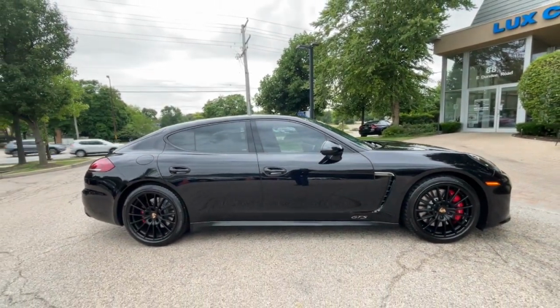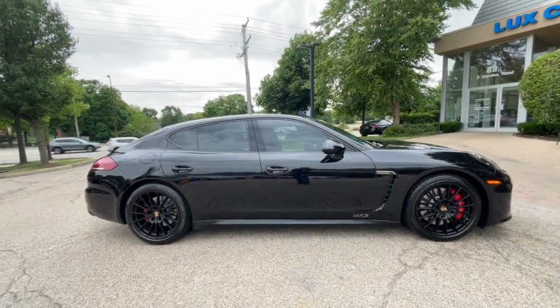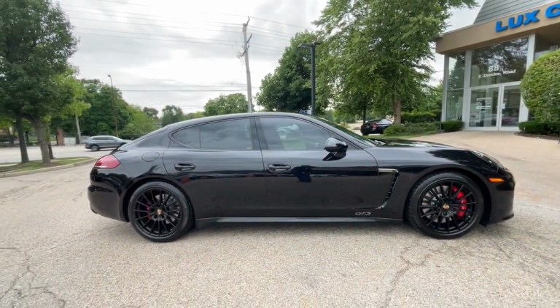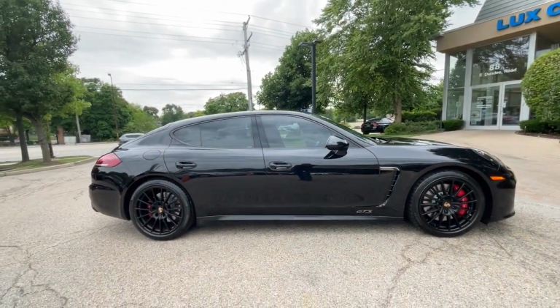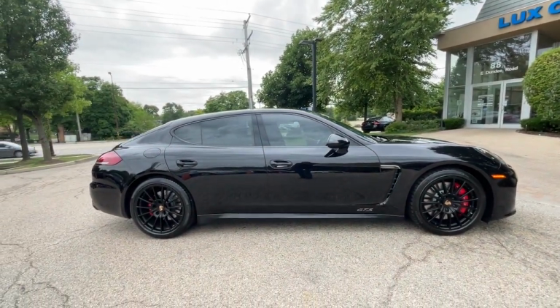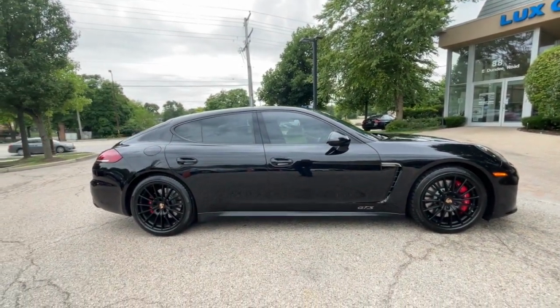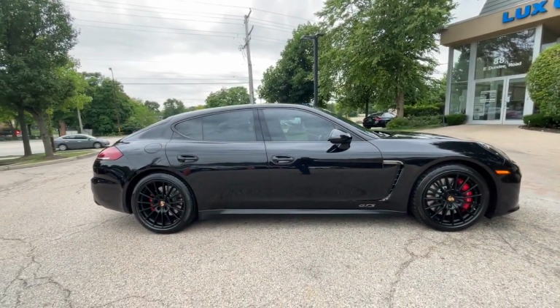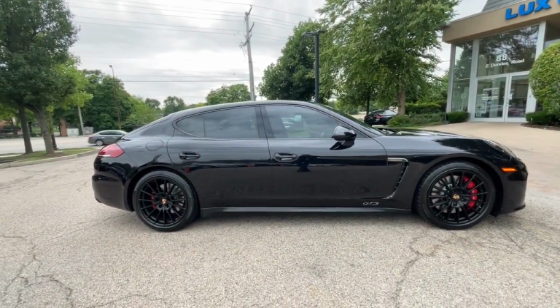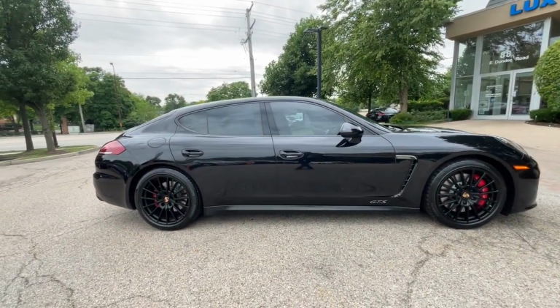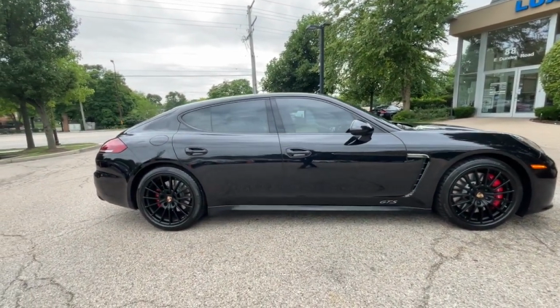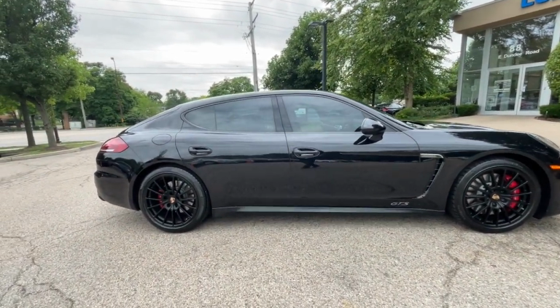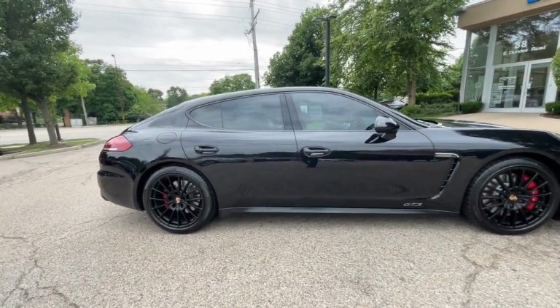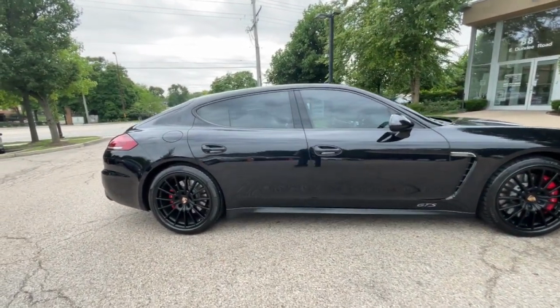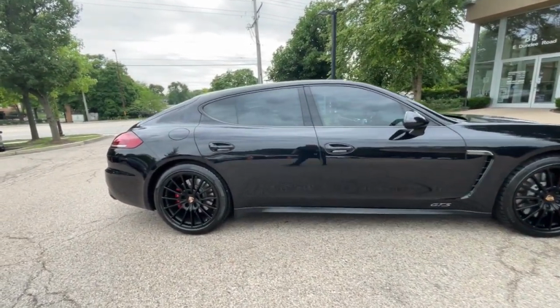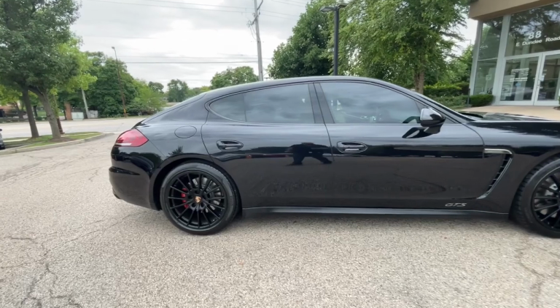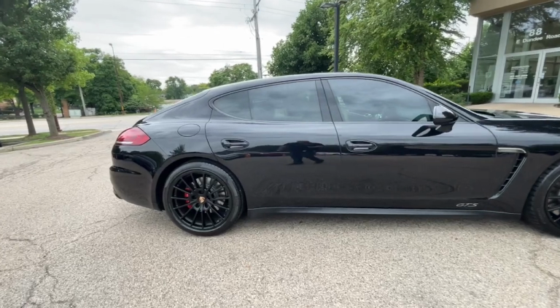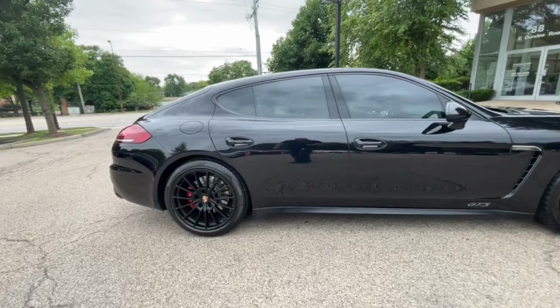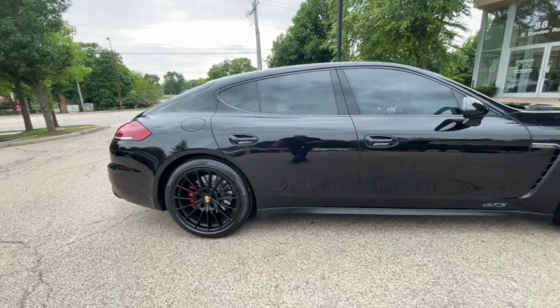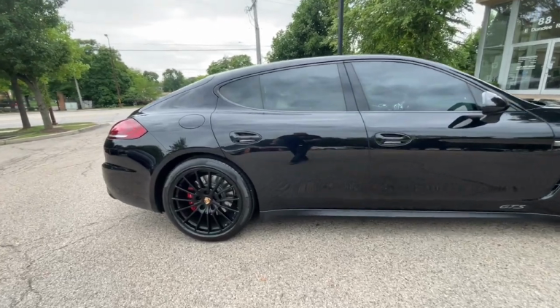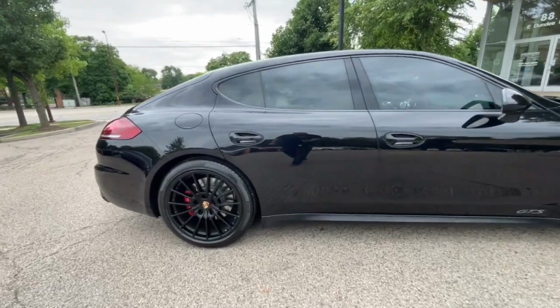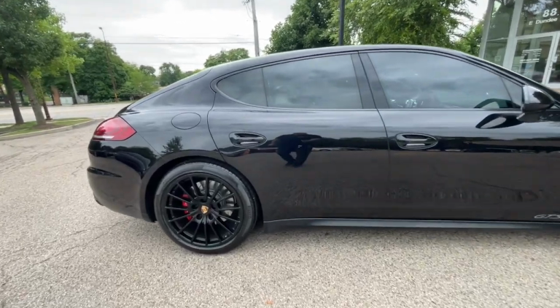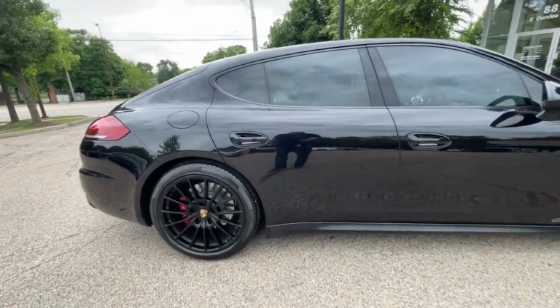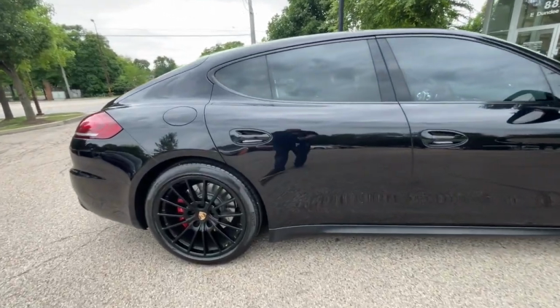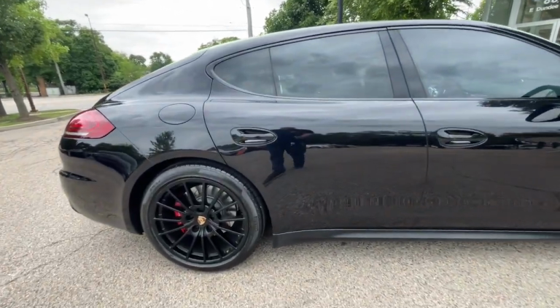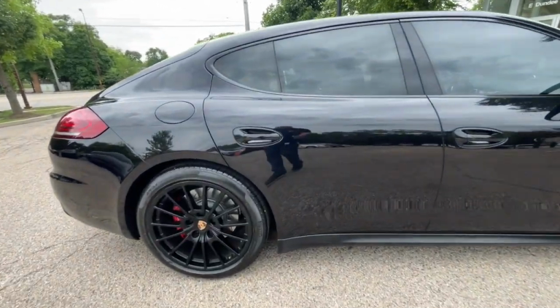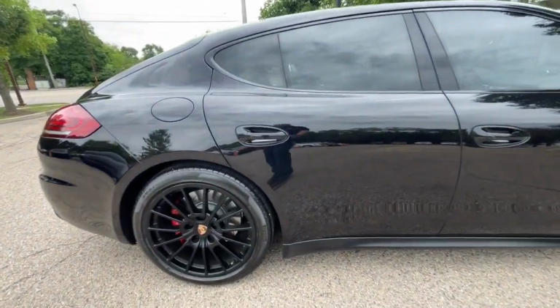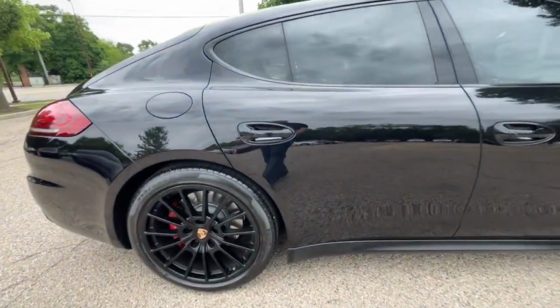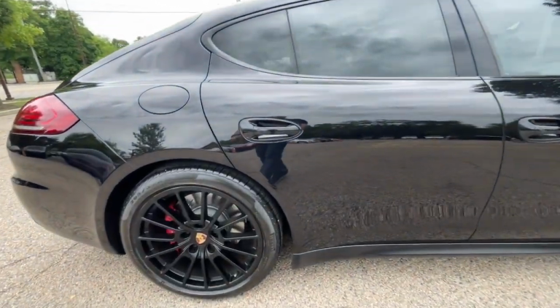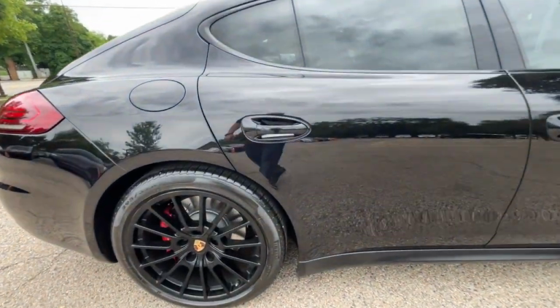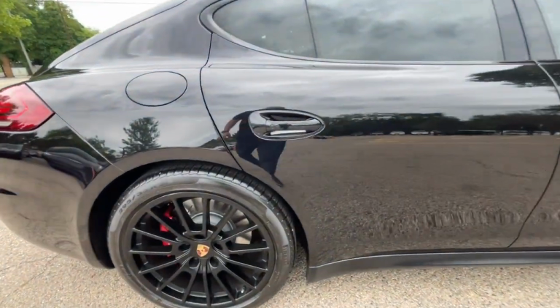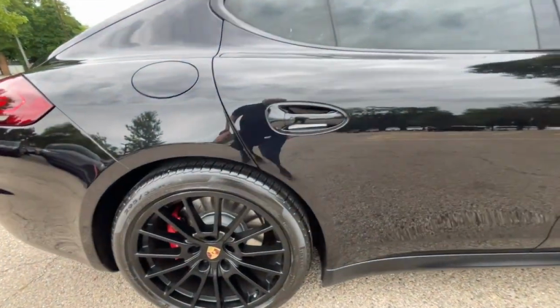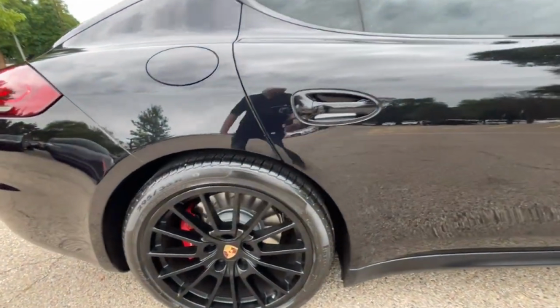Finished in jet black metallic over black leather Alcantara interior, with the Premium Package Plus.